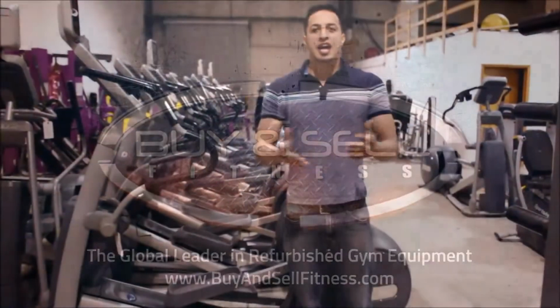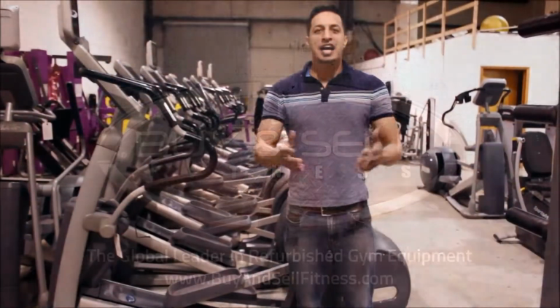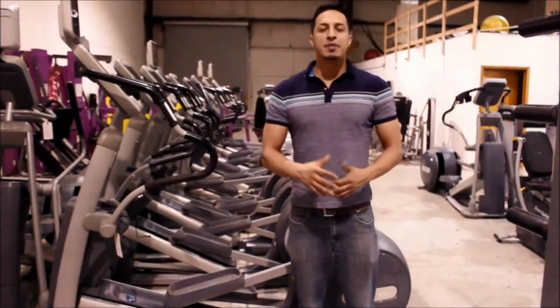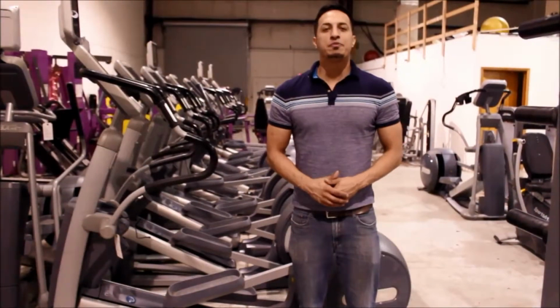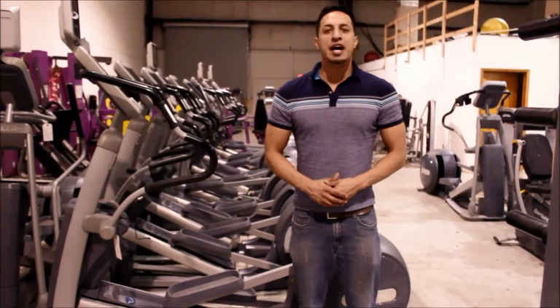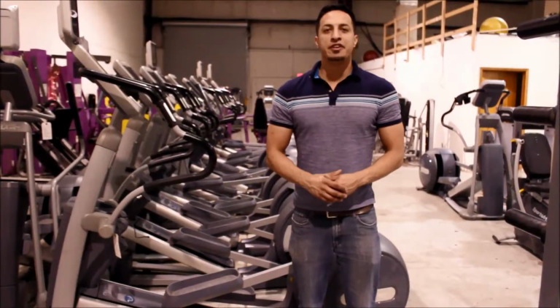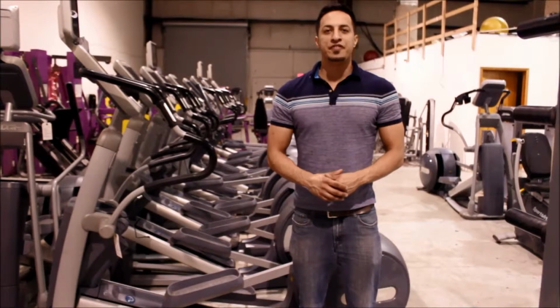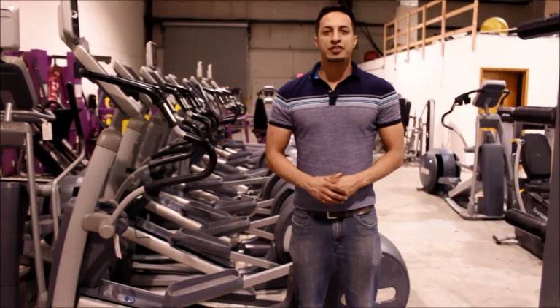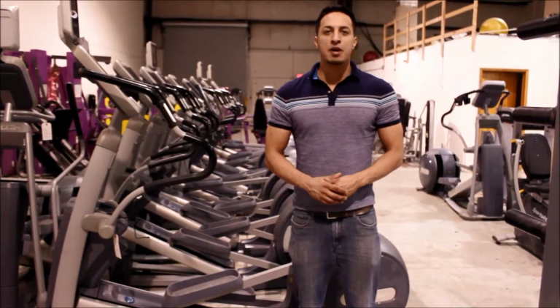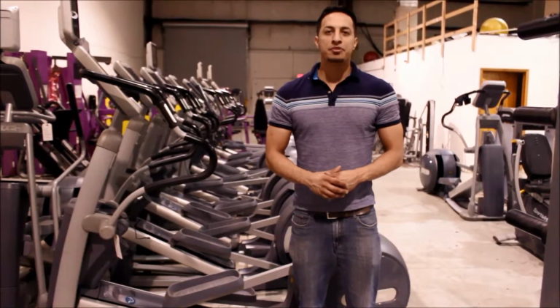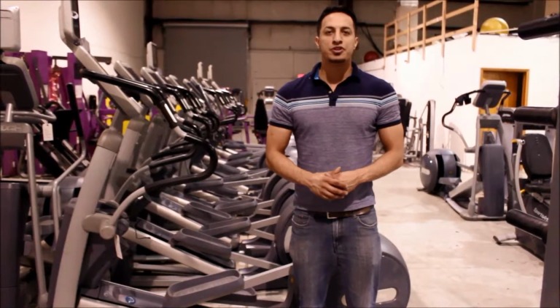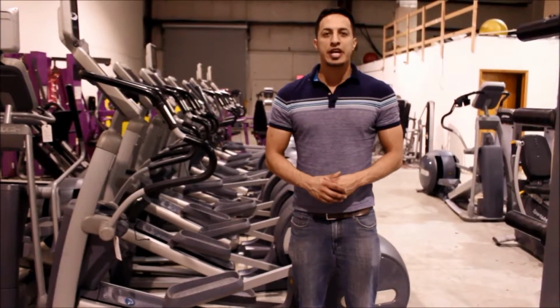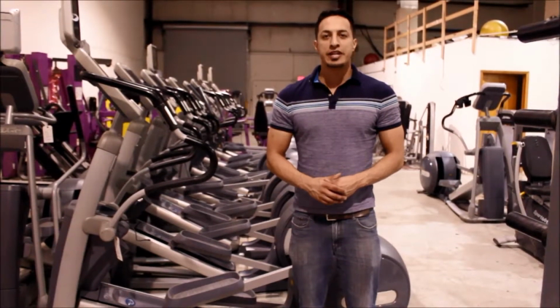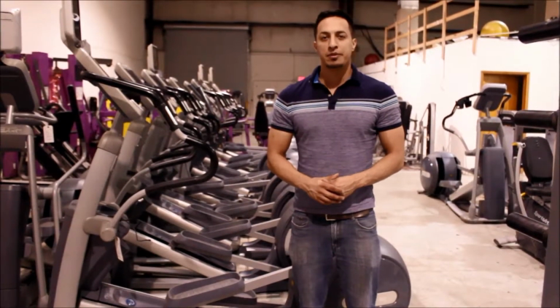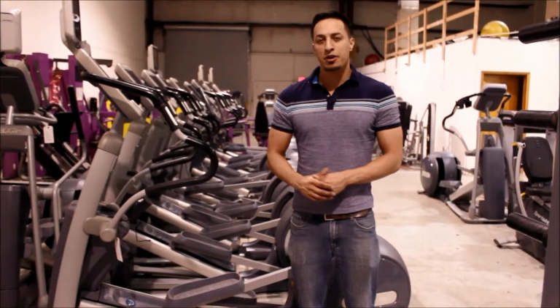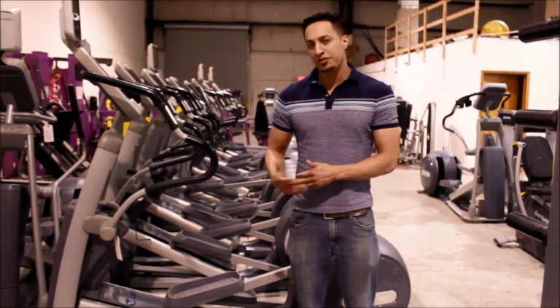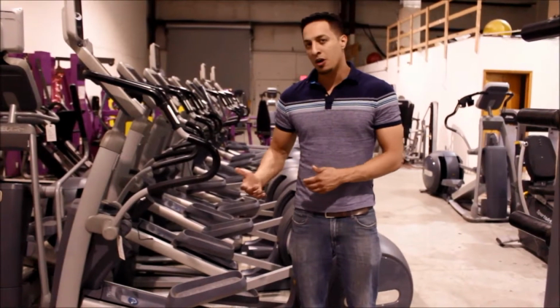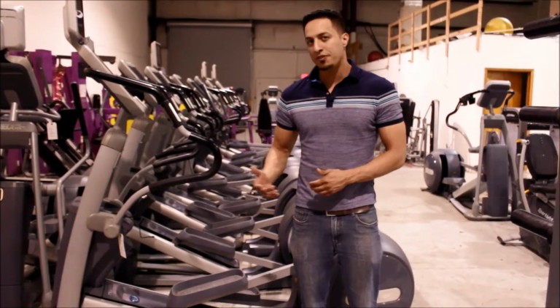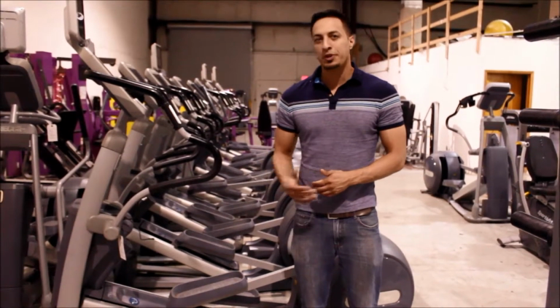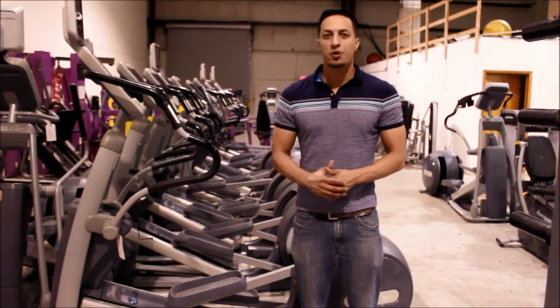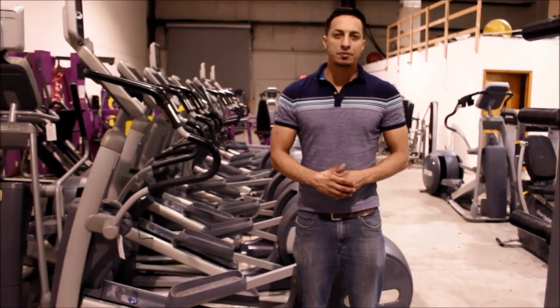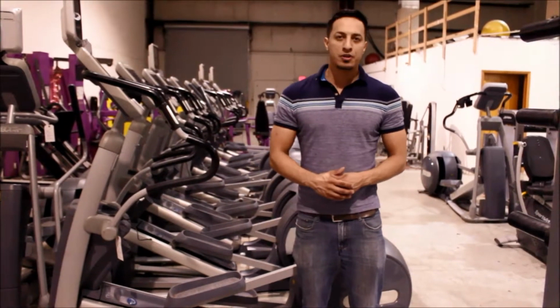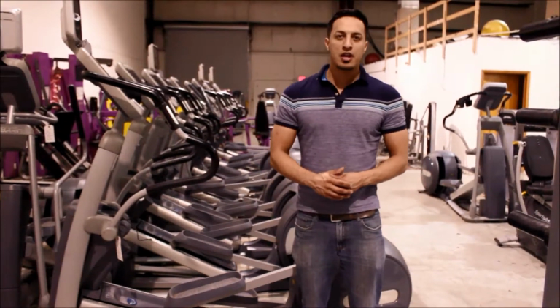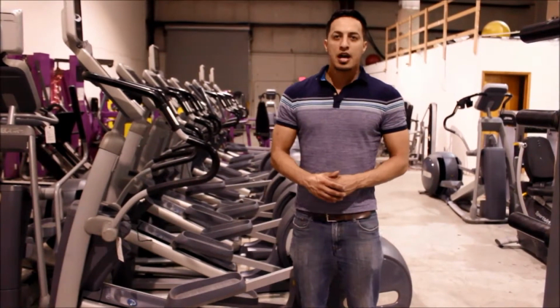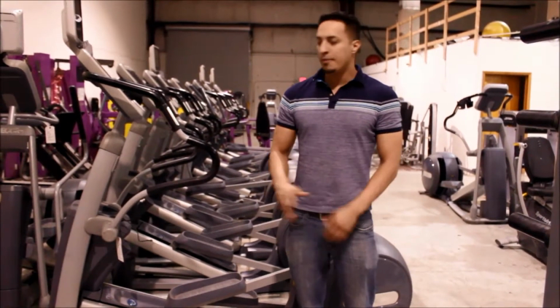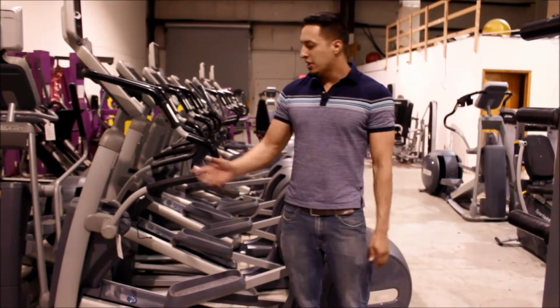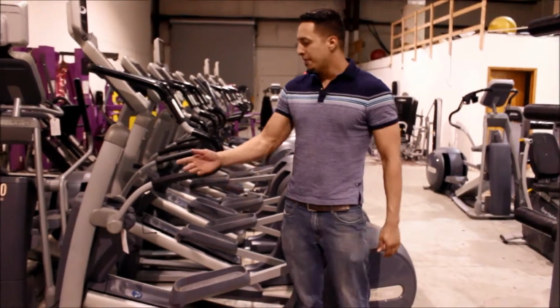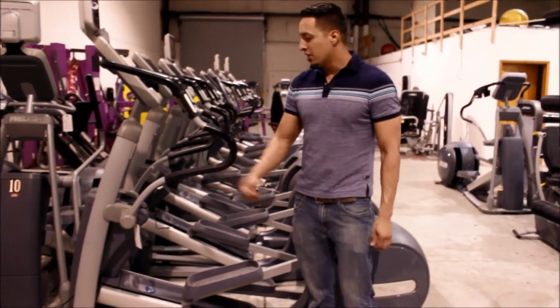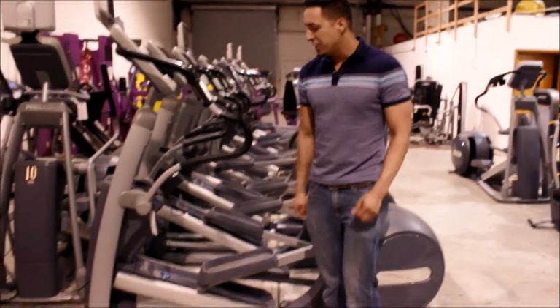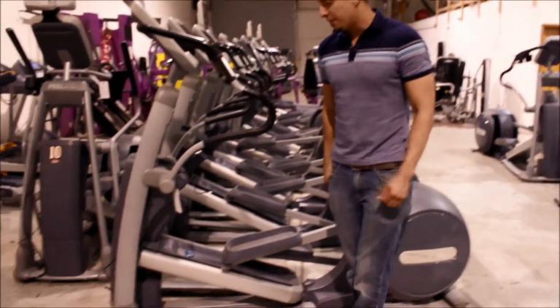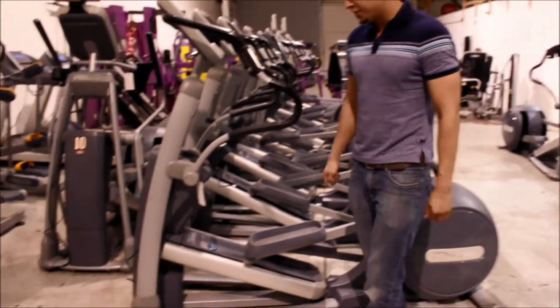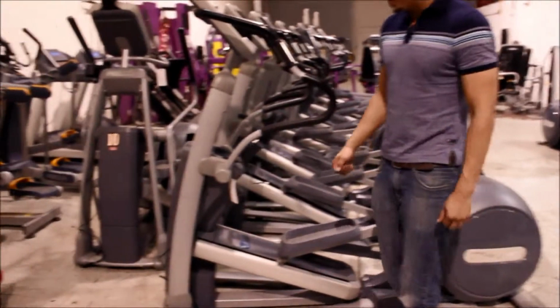Hi, it's Mike with Buy and Sell Fitness. As promised, I'm going to show you how to take apart the arms off the Precor elliptical. I'm going to come in close now and show you.